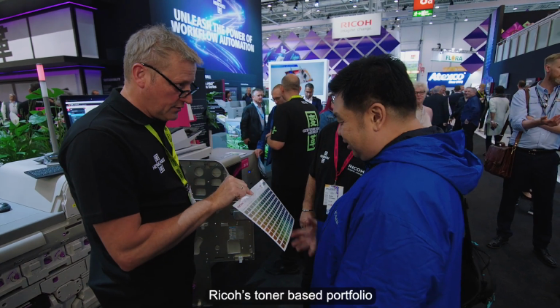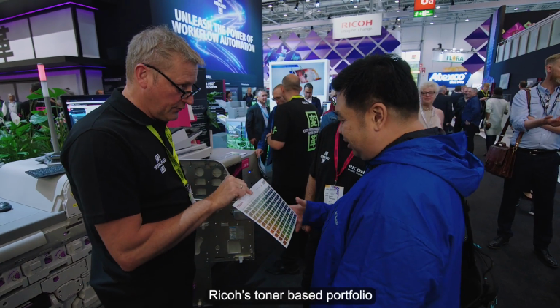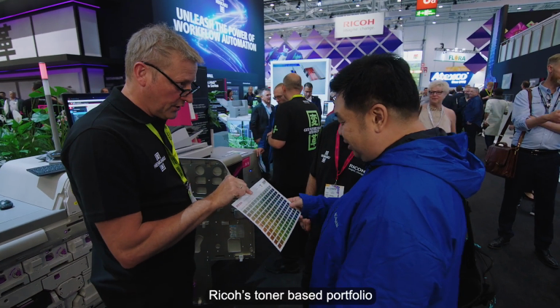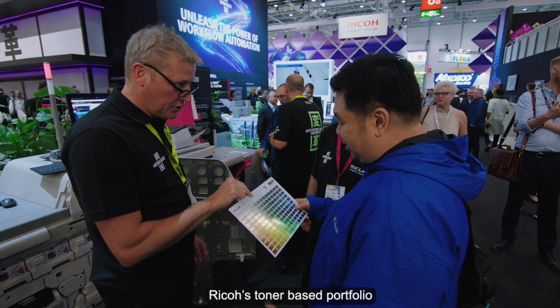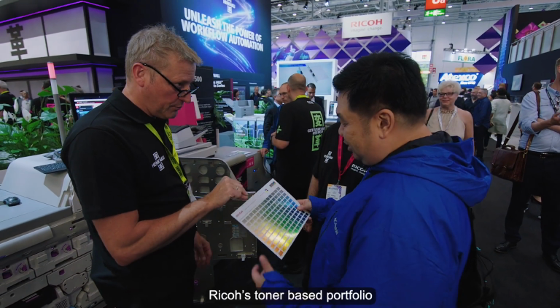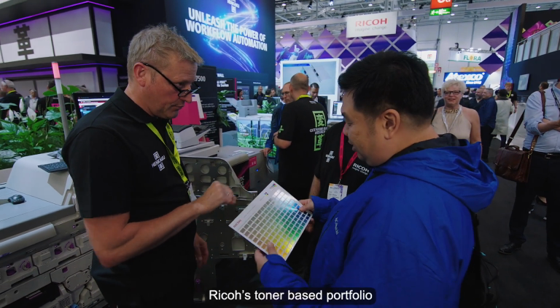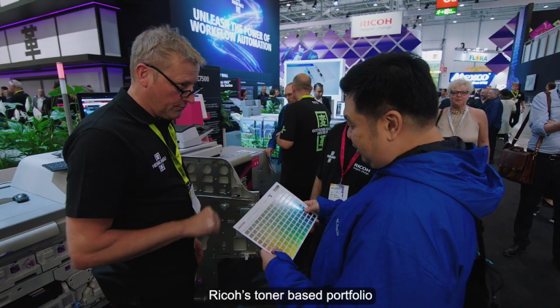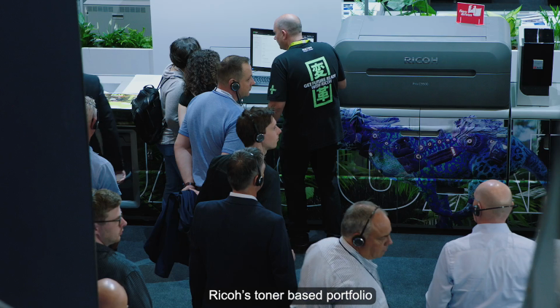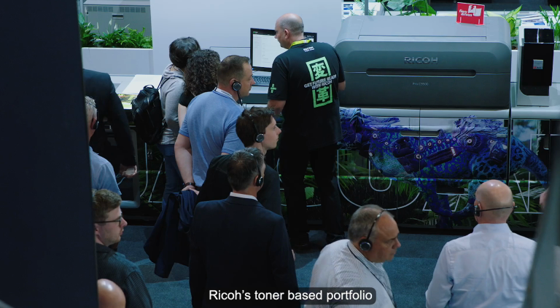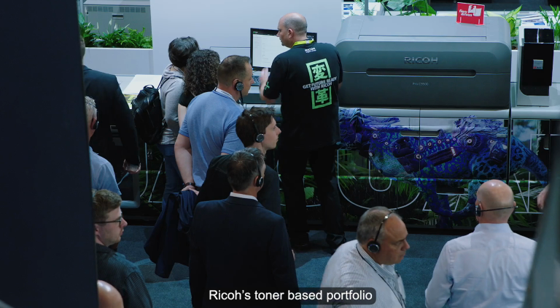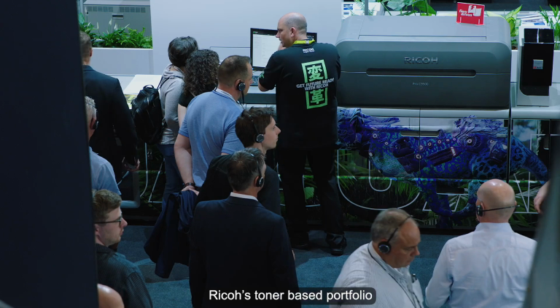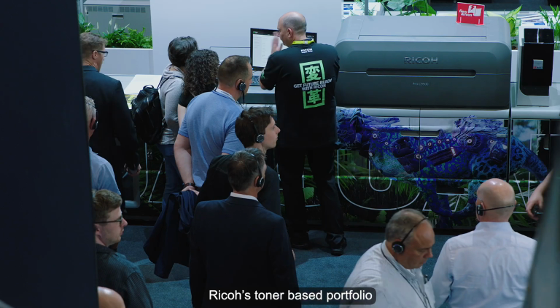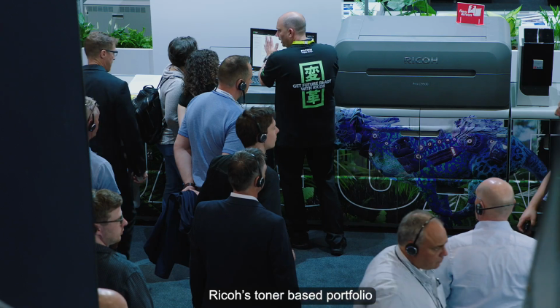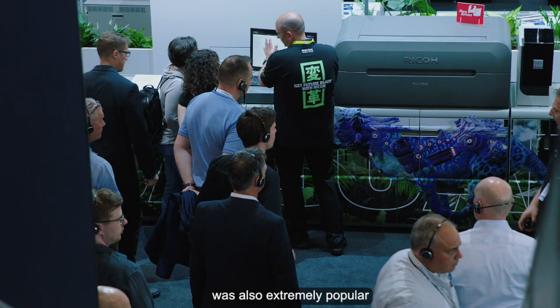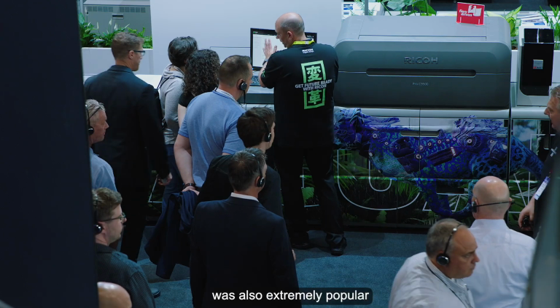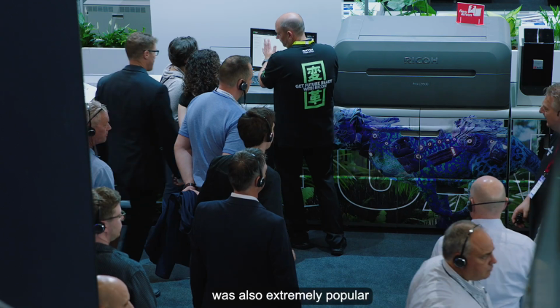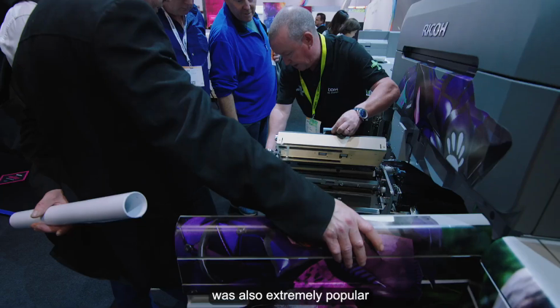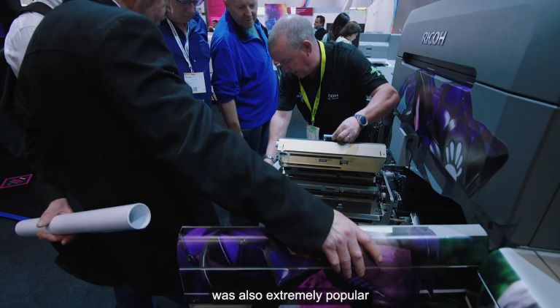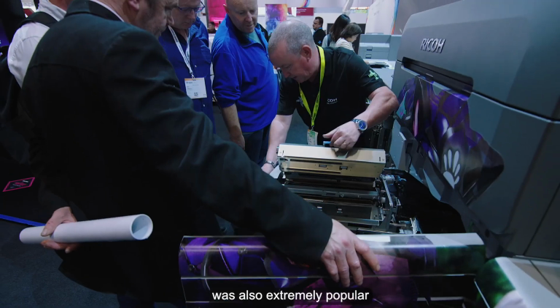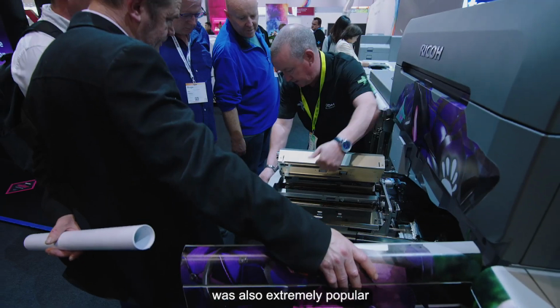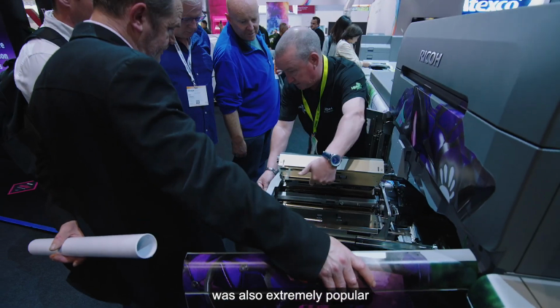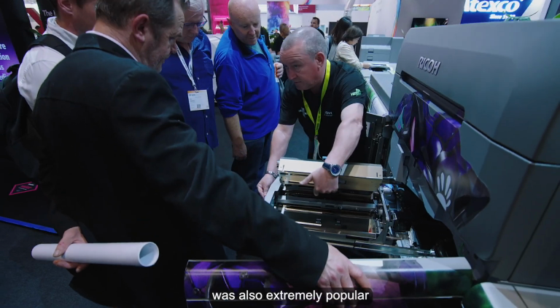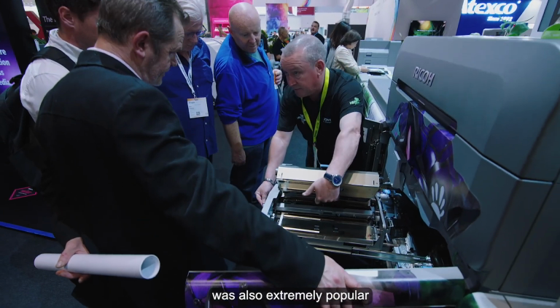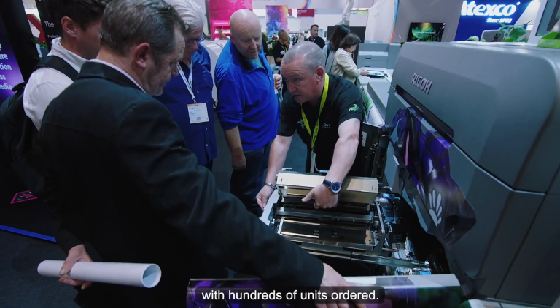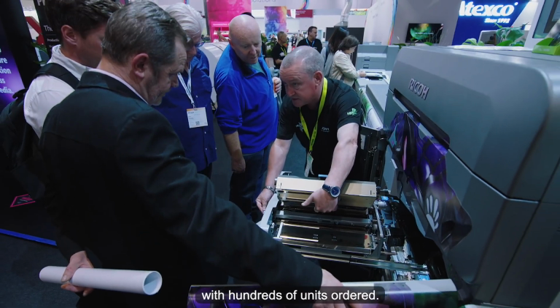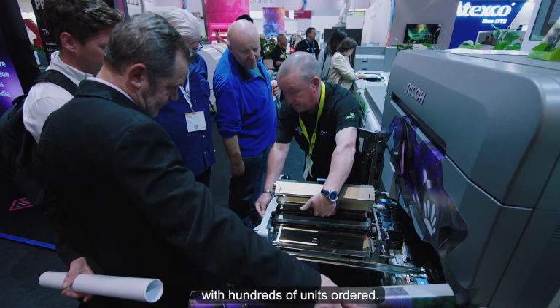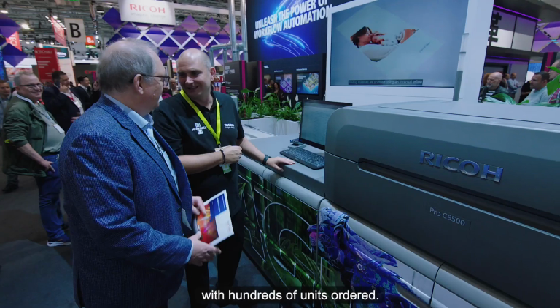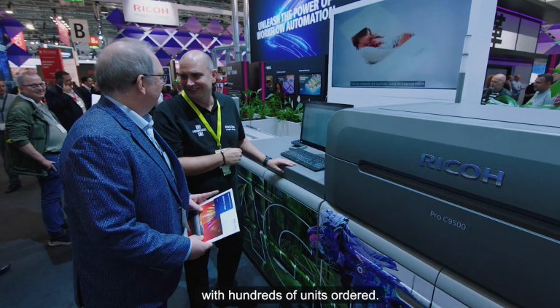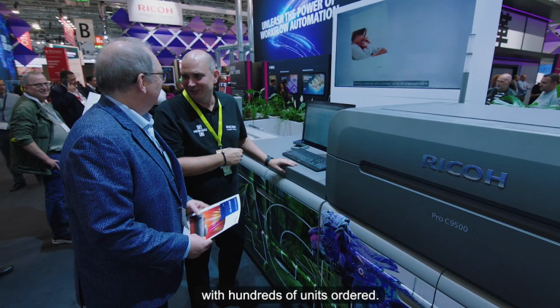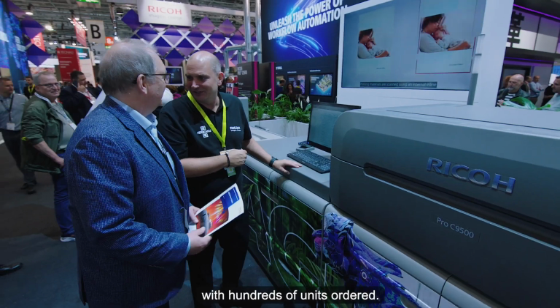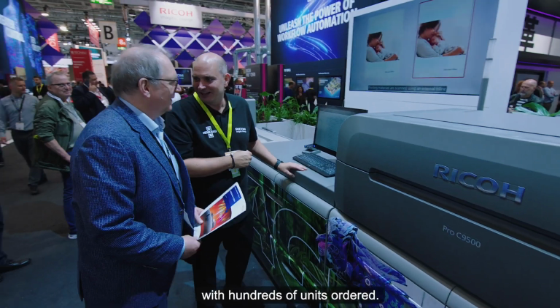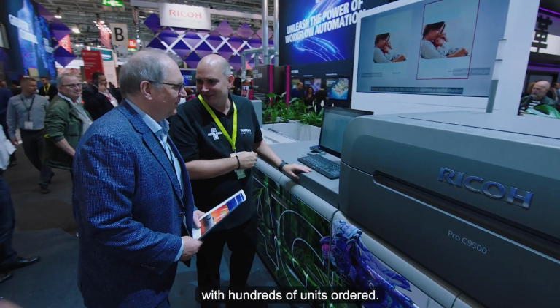RICO's toner-based portfolio was also extremely popular, with hundreds of units ordered.